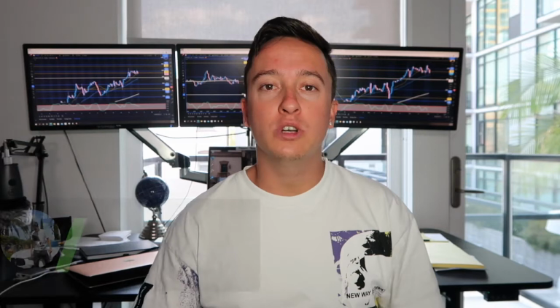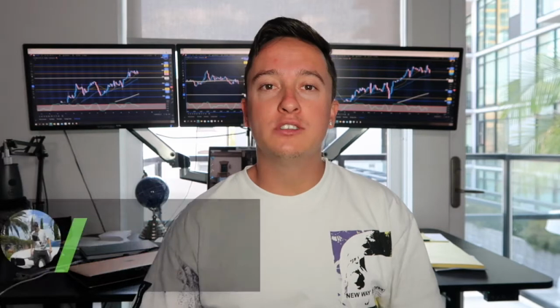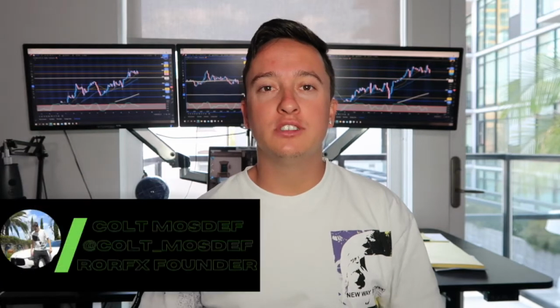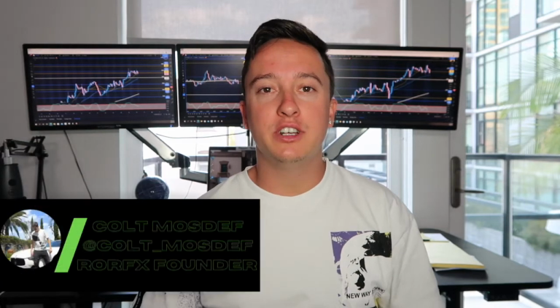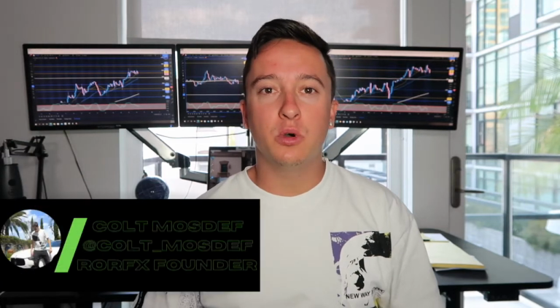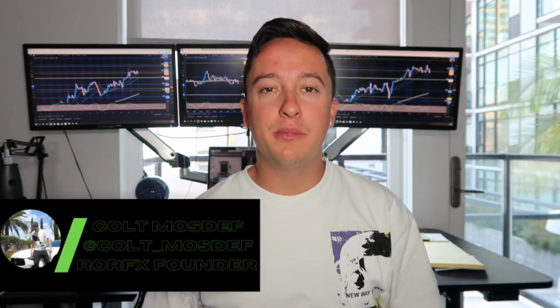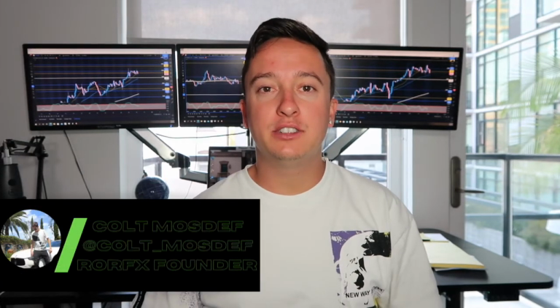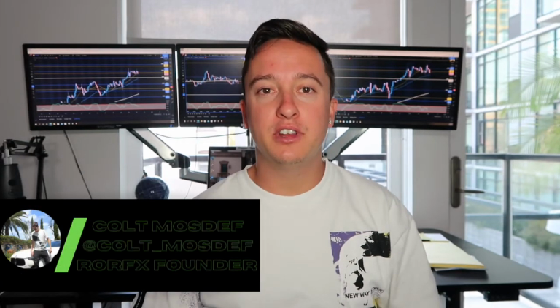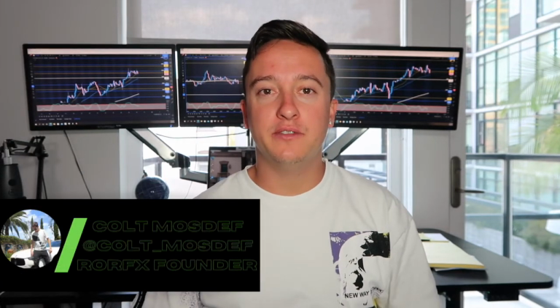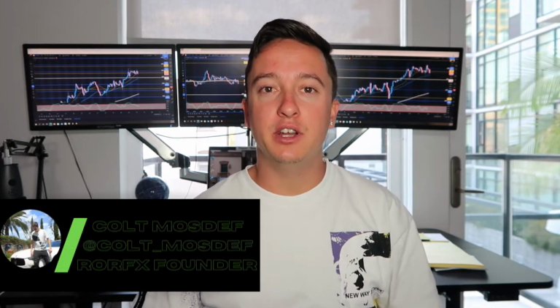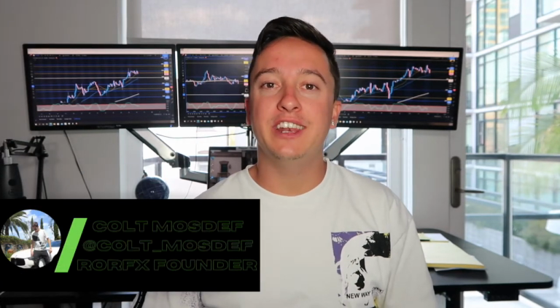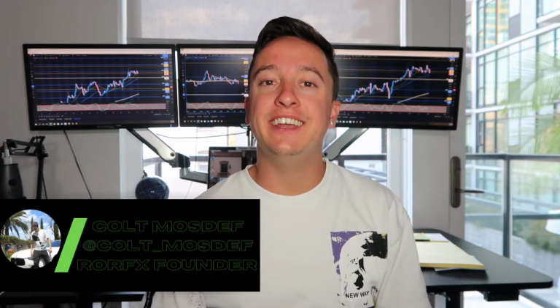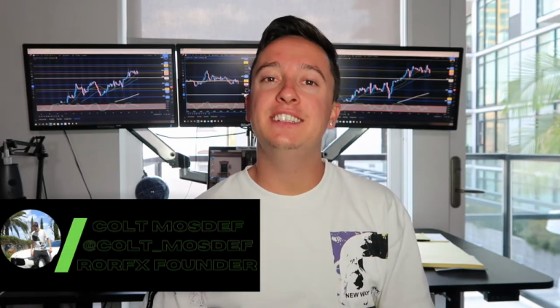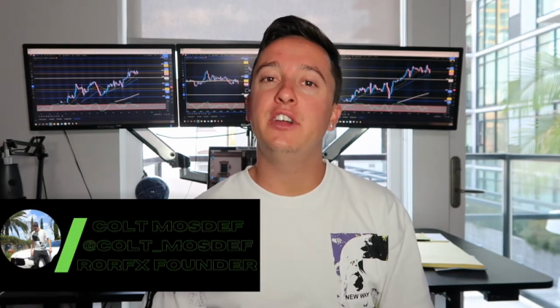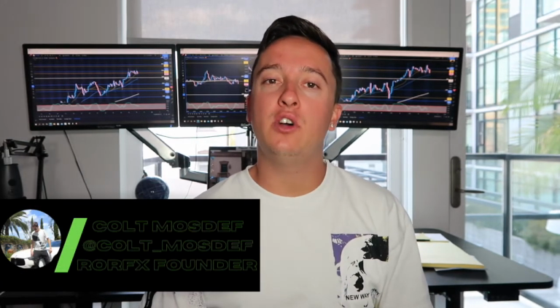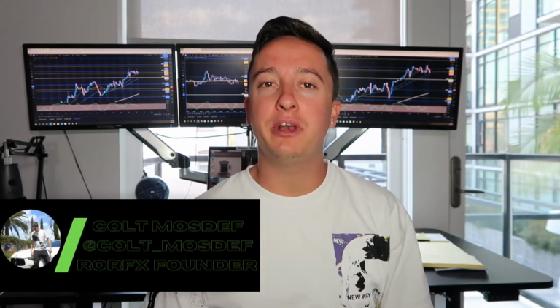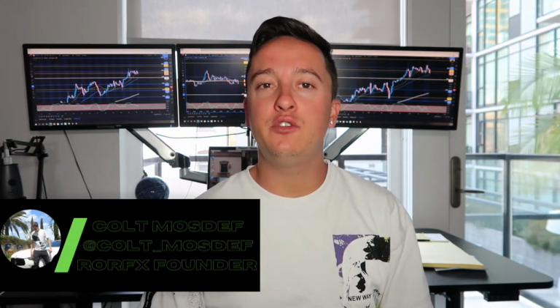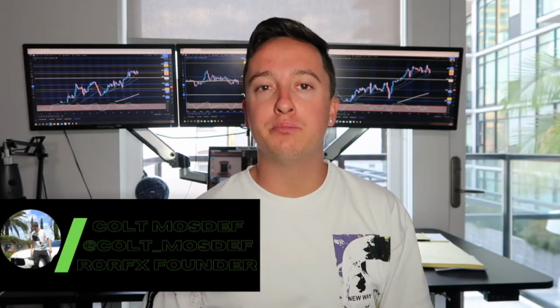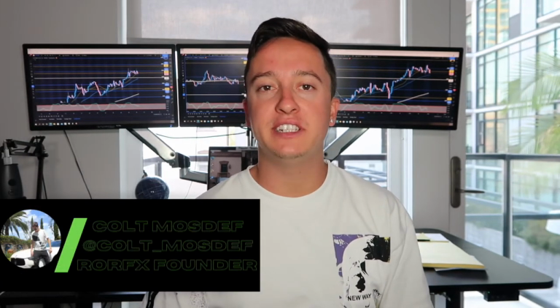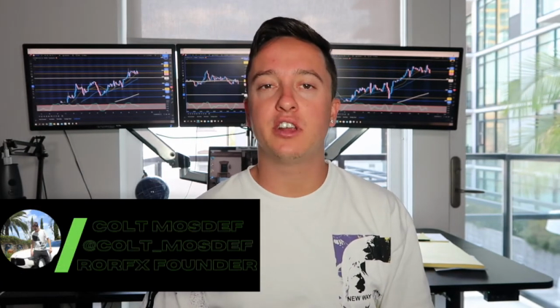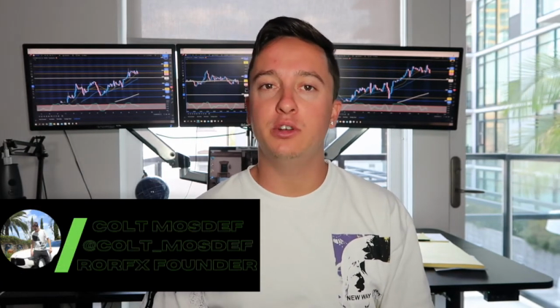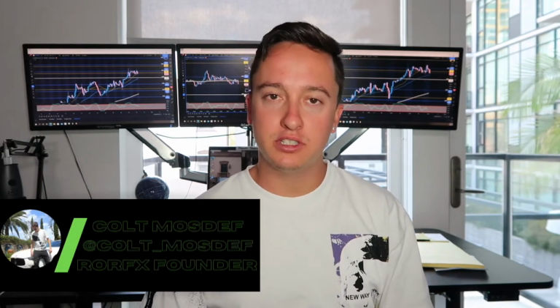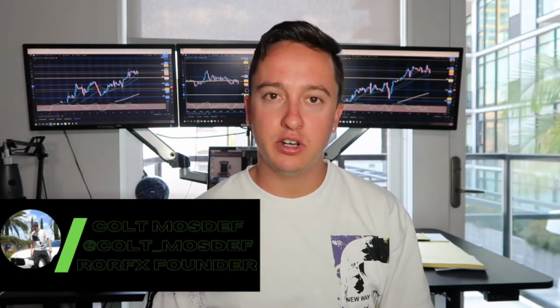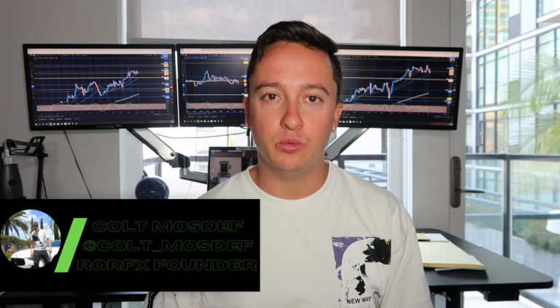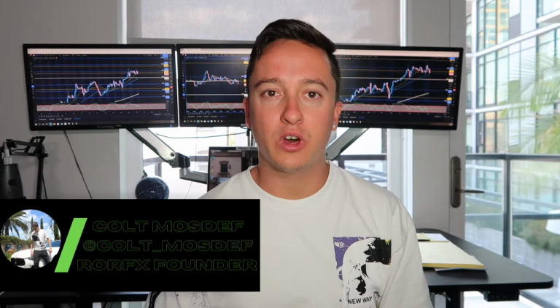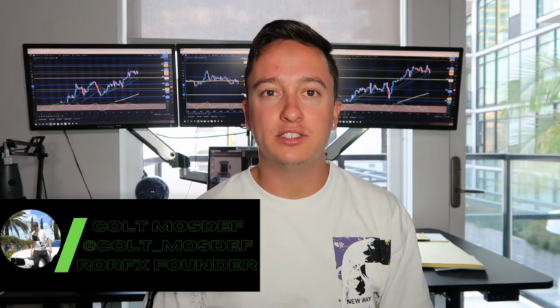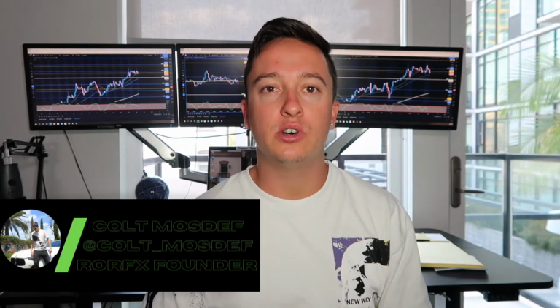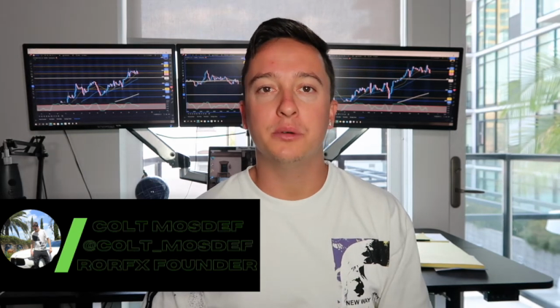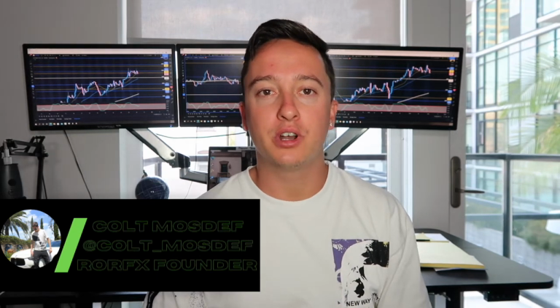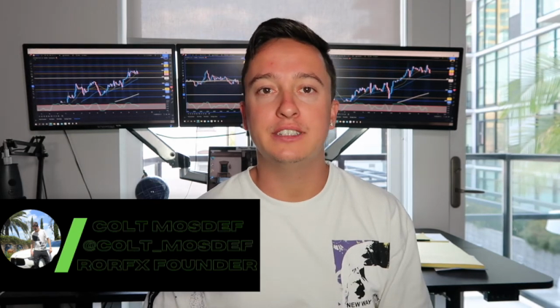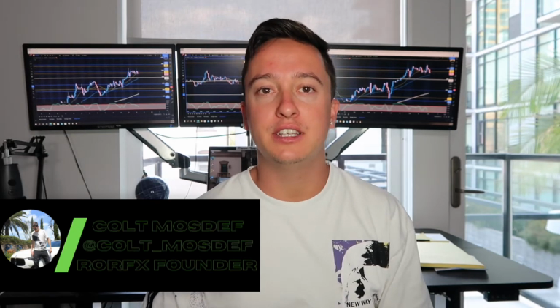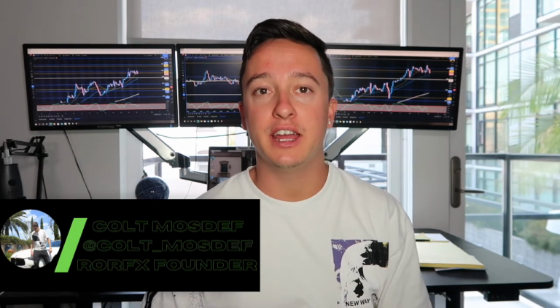What's going on traders? Welcome back to another video. In this video I'm going to give you a breakdown on US 30 and what I saw in the markets today.